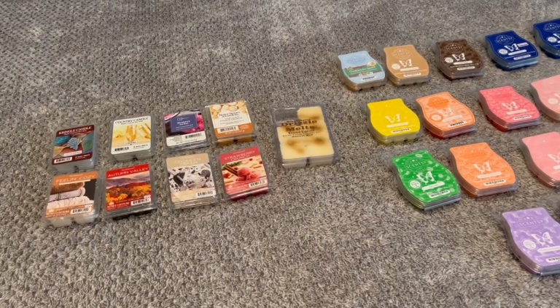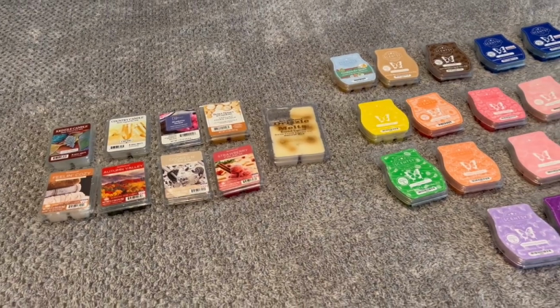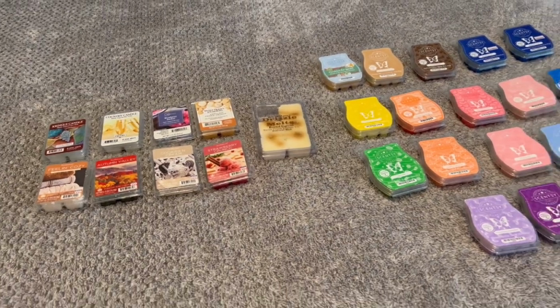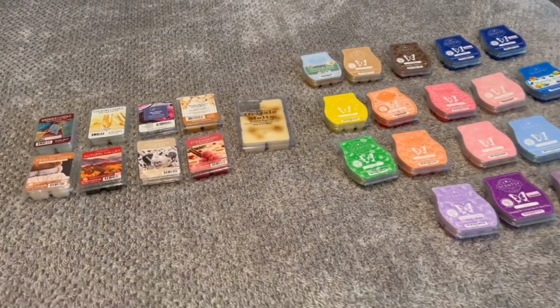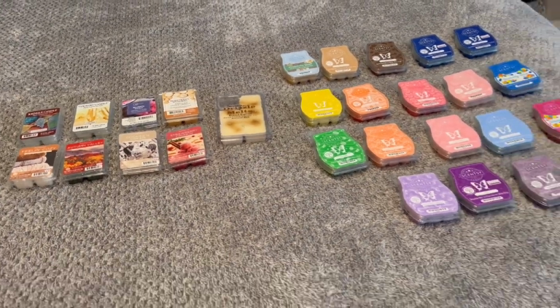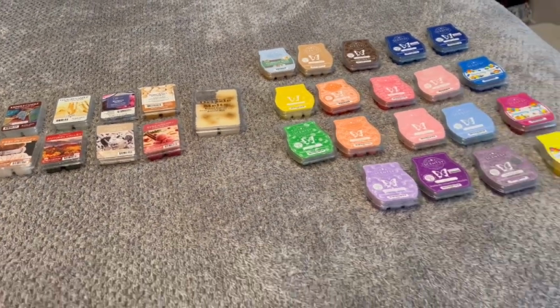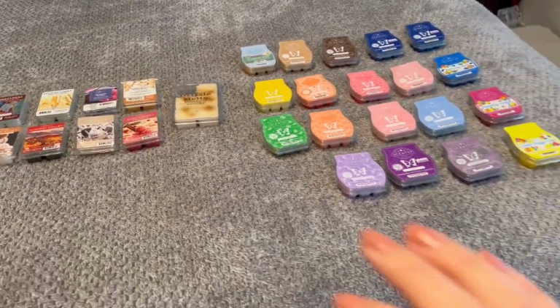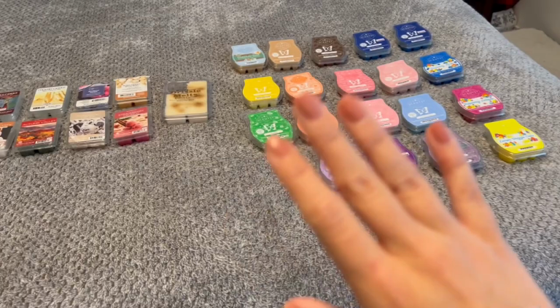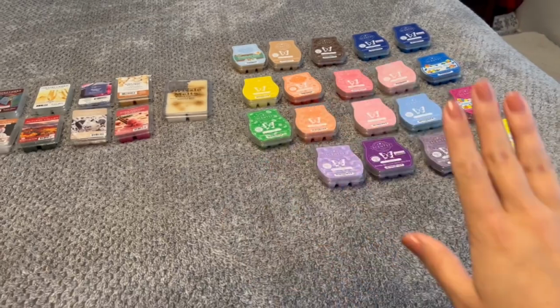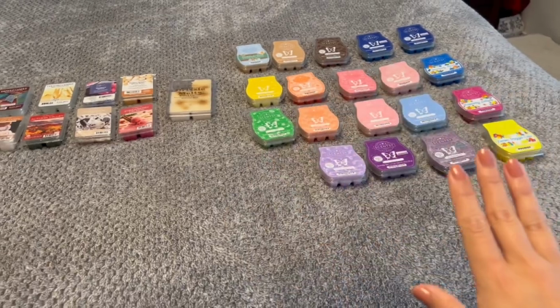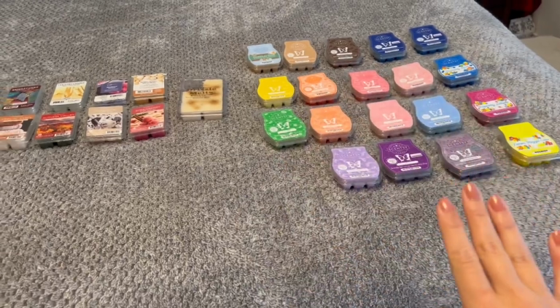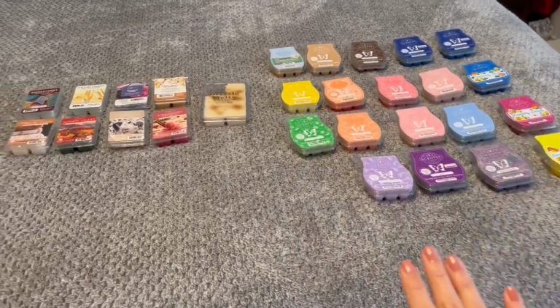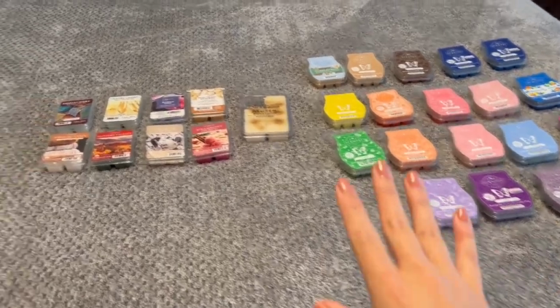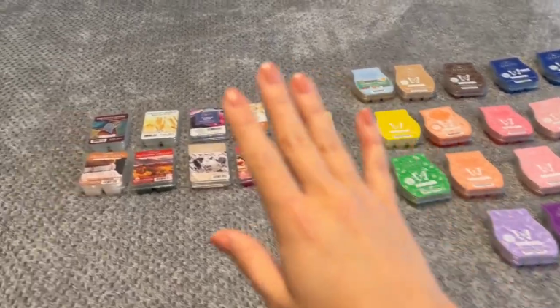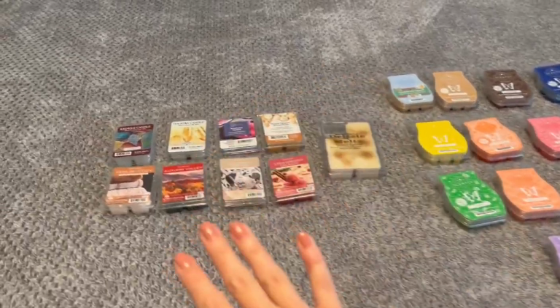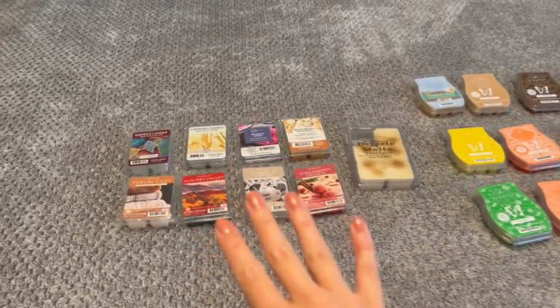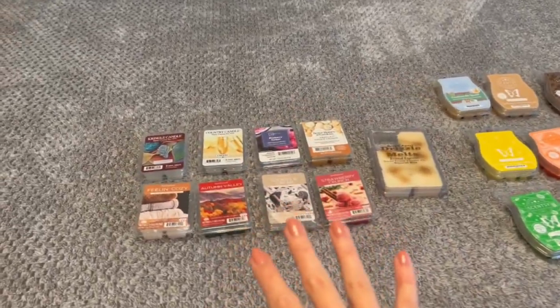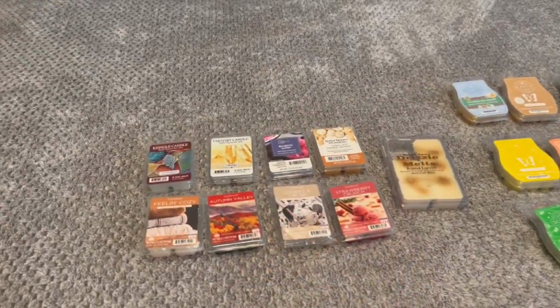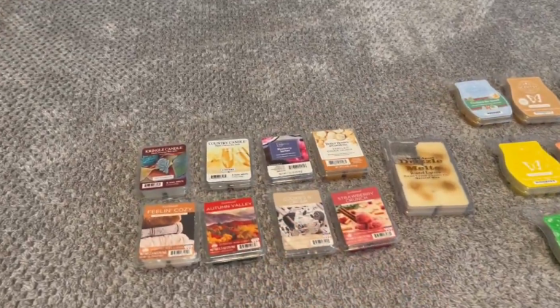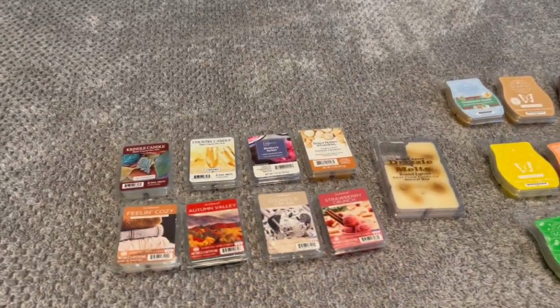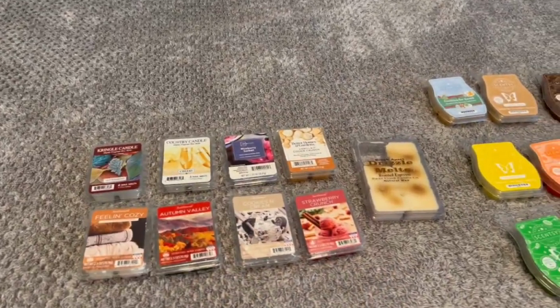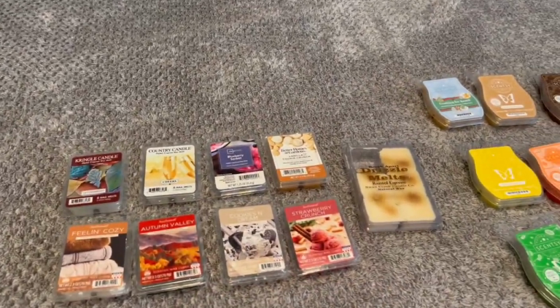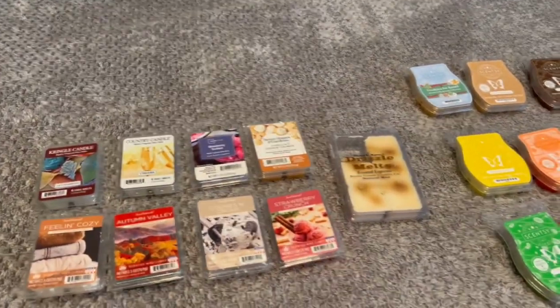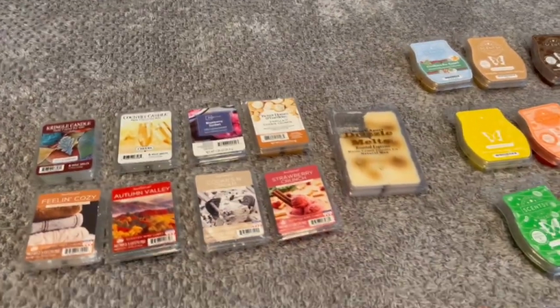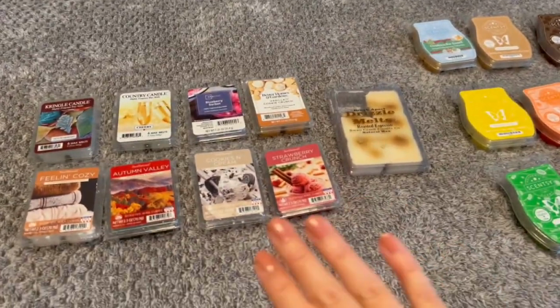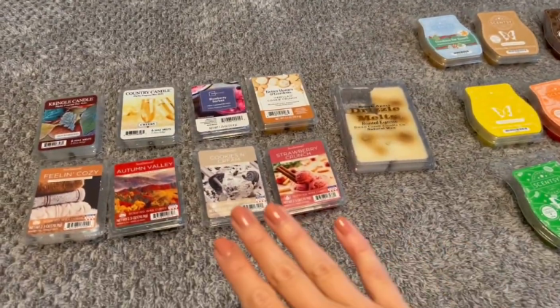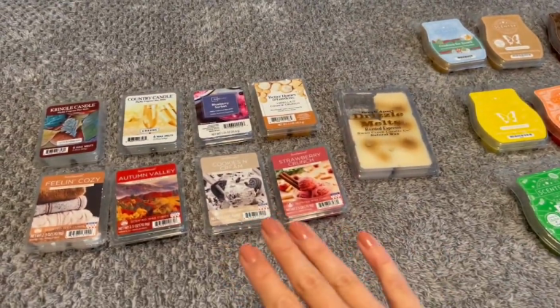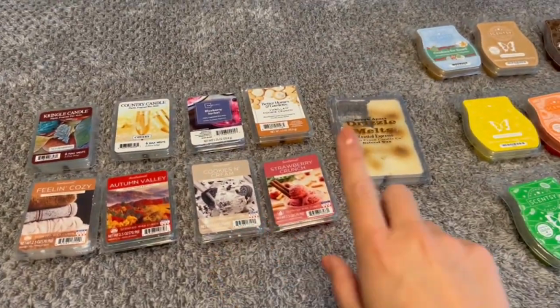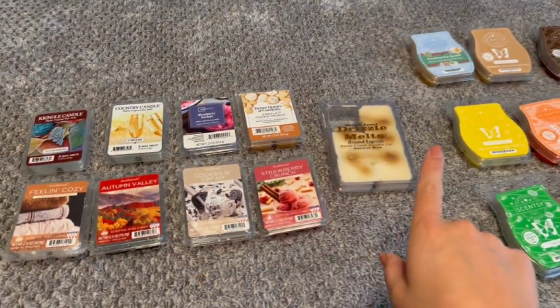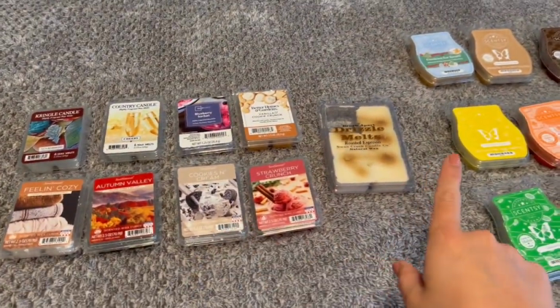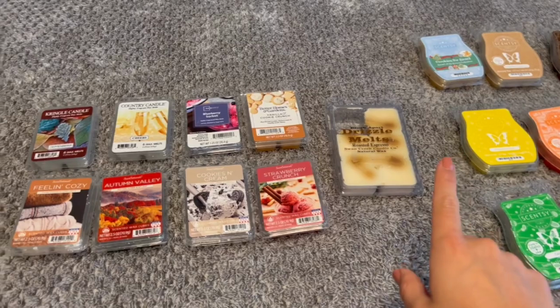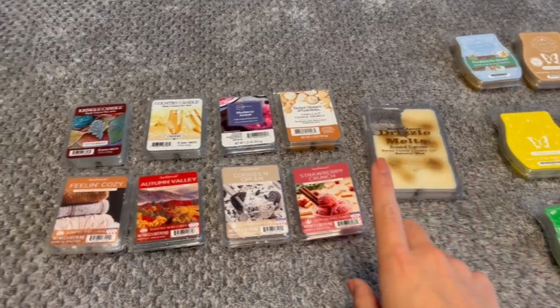Starting off with a quick overview: I put all the Scentsy on one side and then all the other stuff on the other side. I'm going to start with the other stuff and then we'll move to Scentsy.